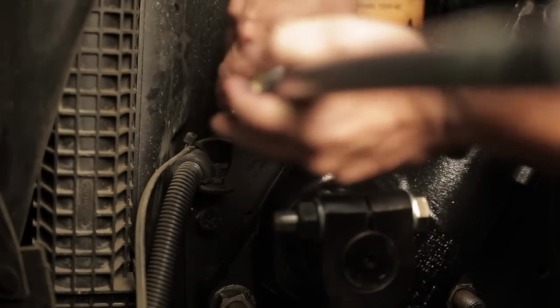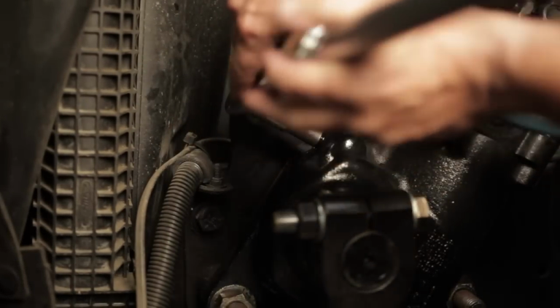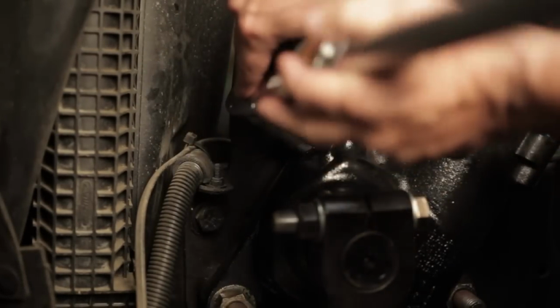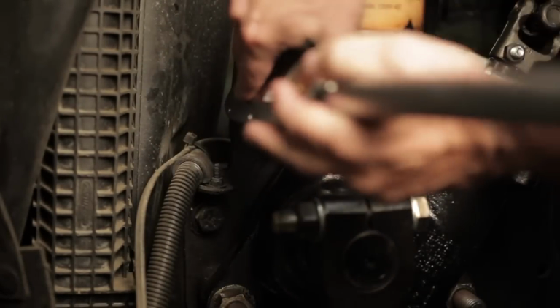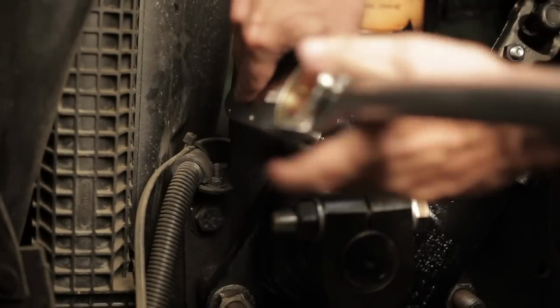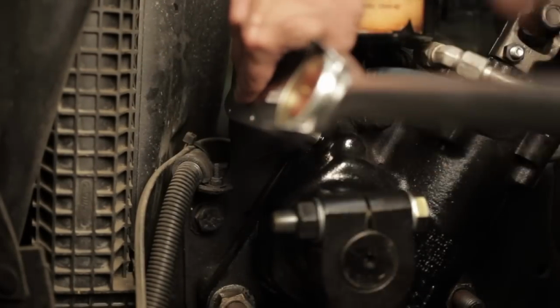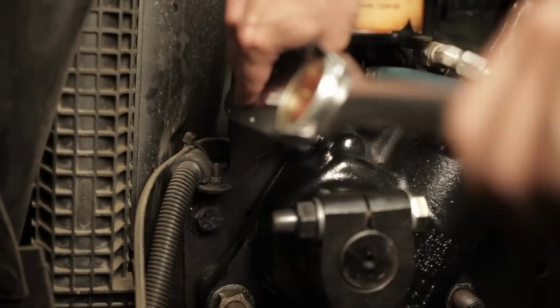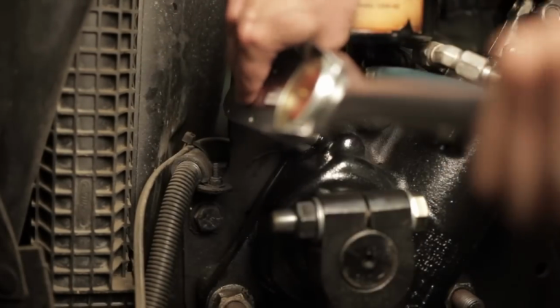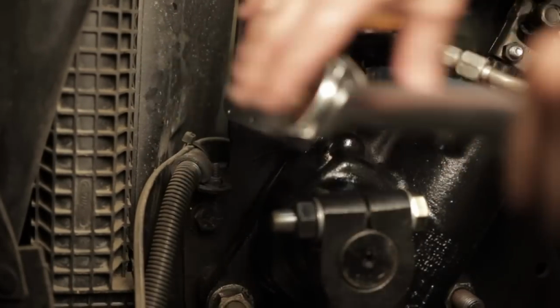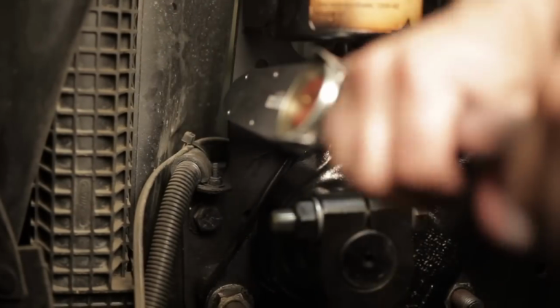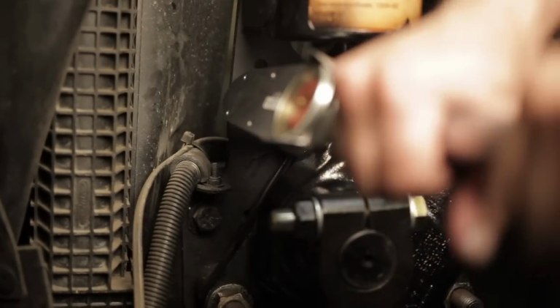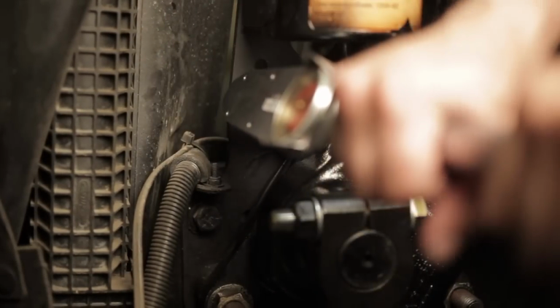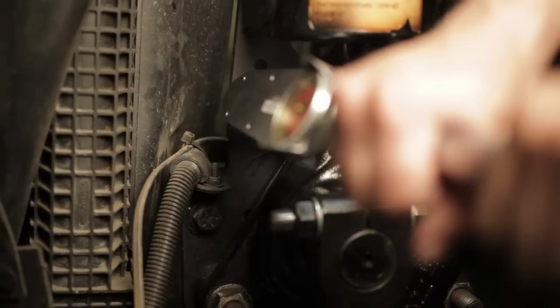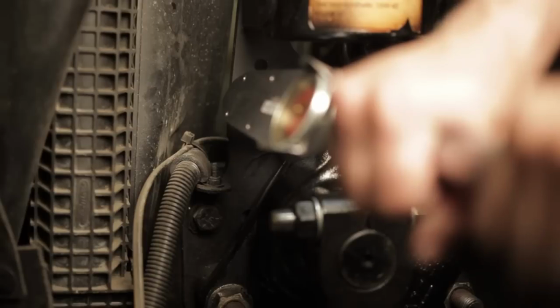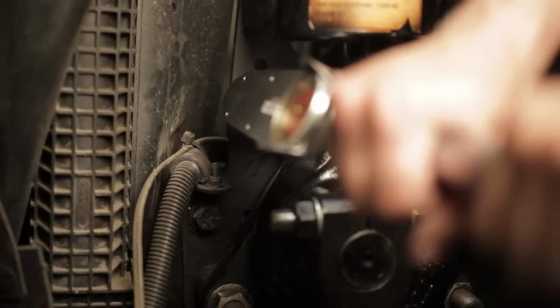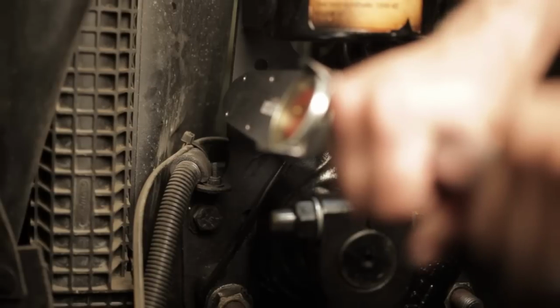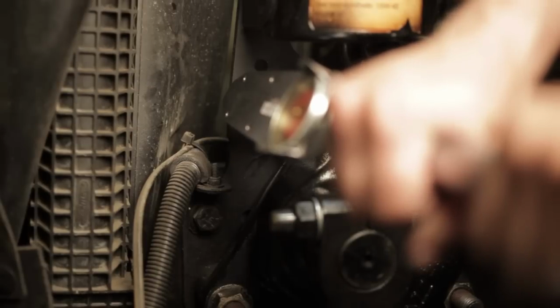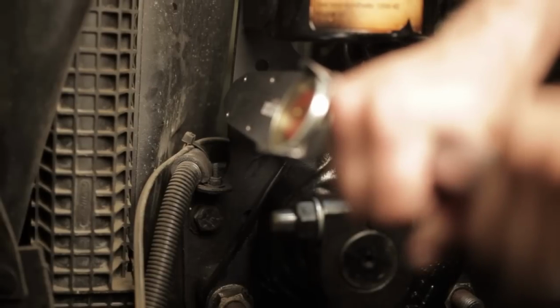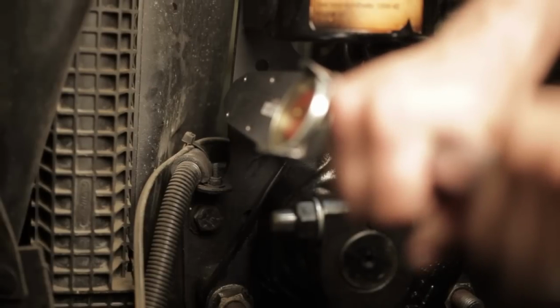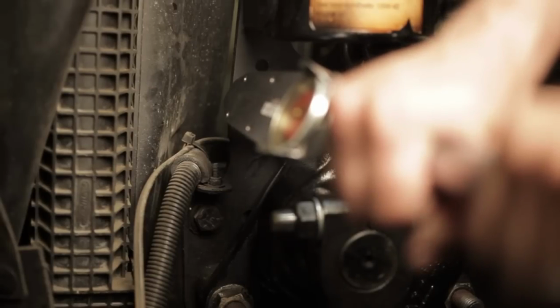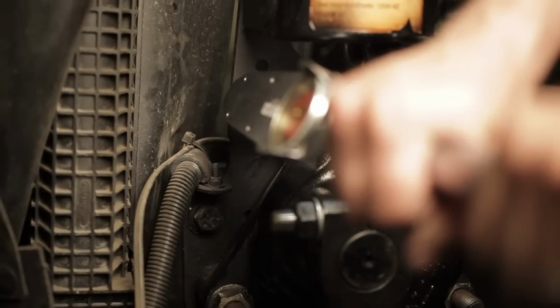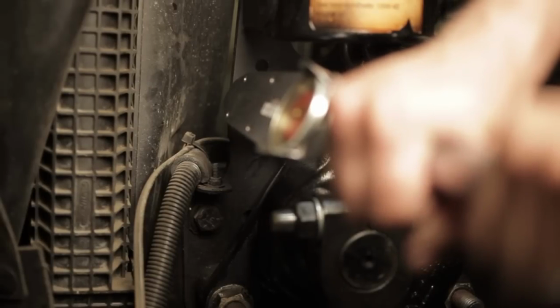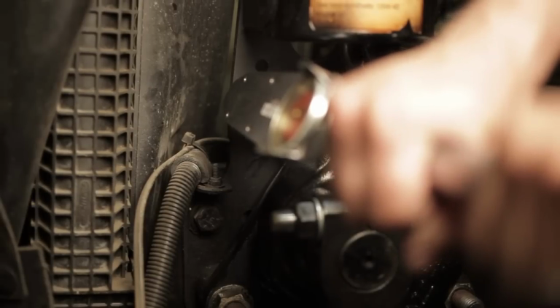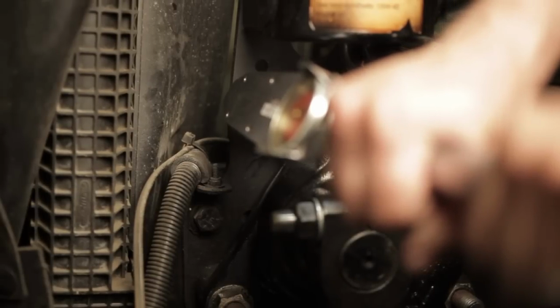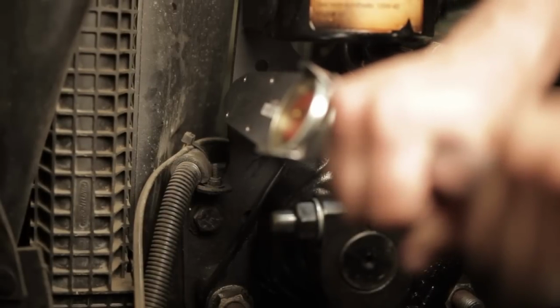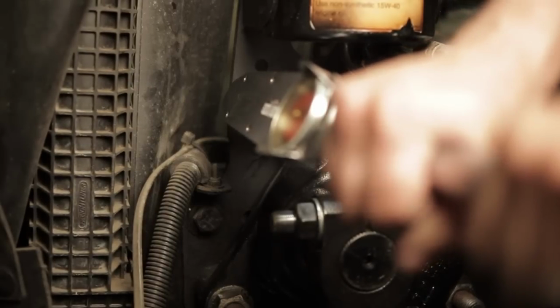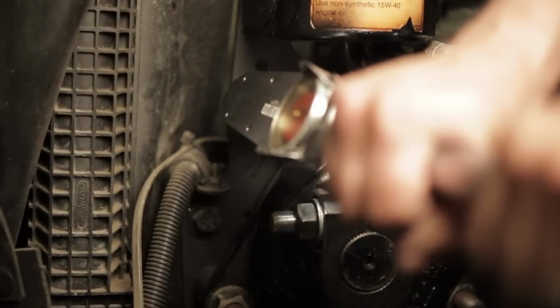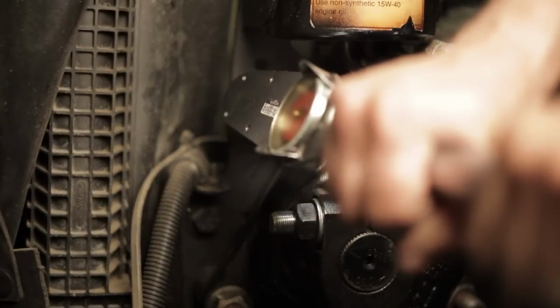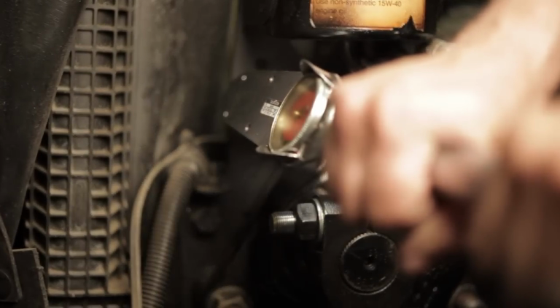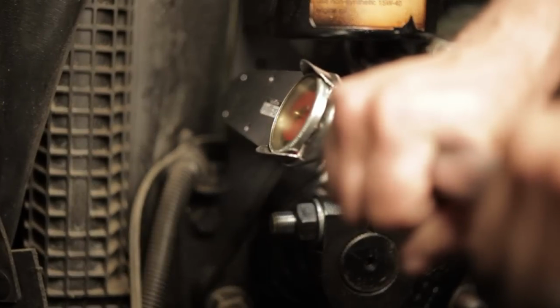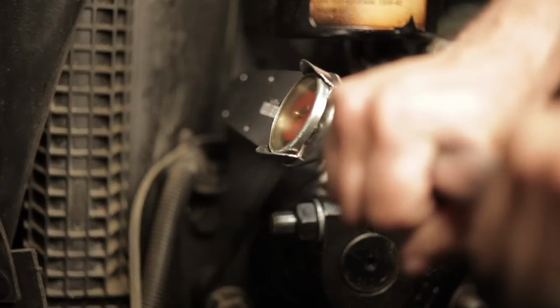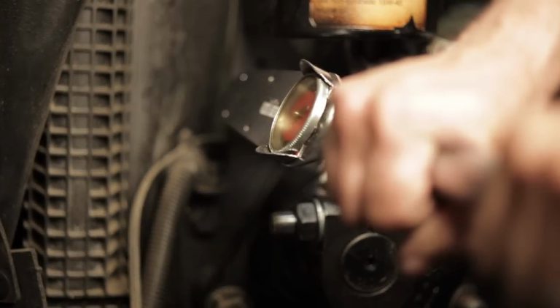When all the air has been removed from the system, torque the manual bleed screw to three to four foot-pounds.